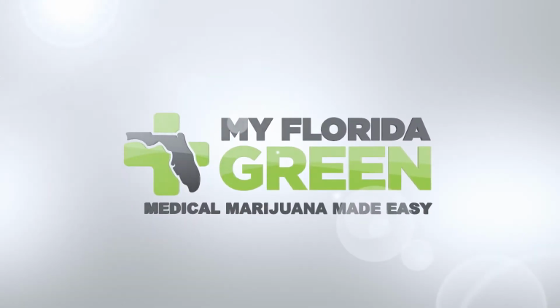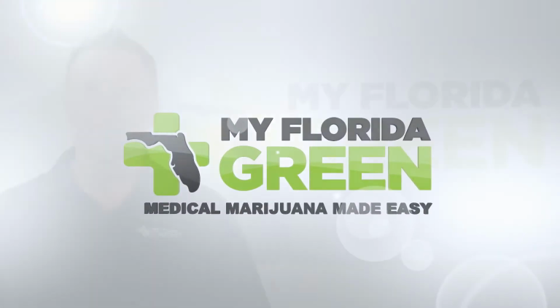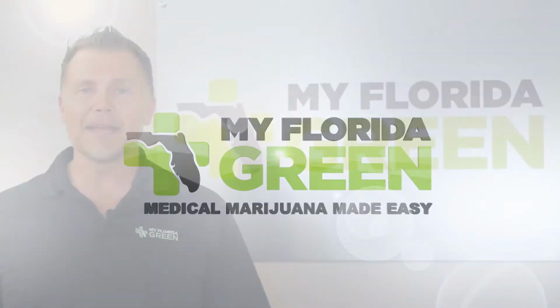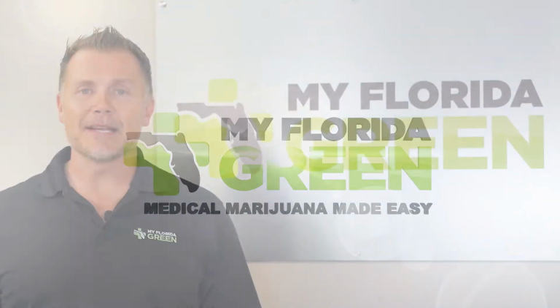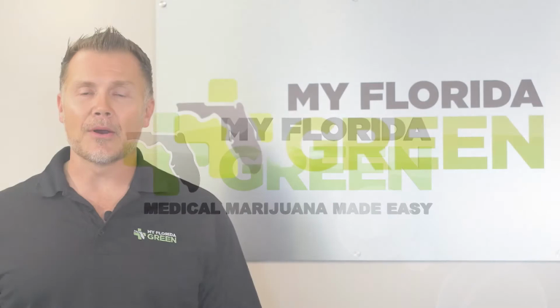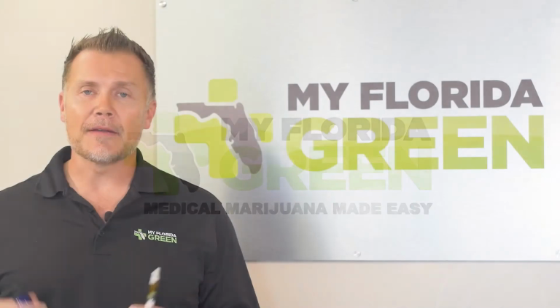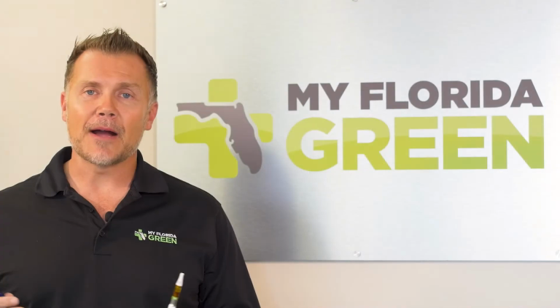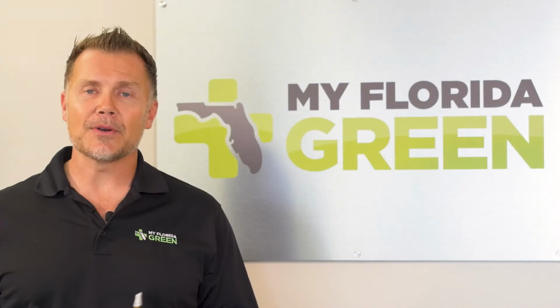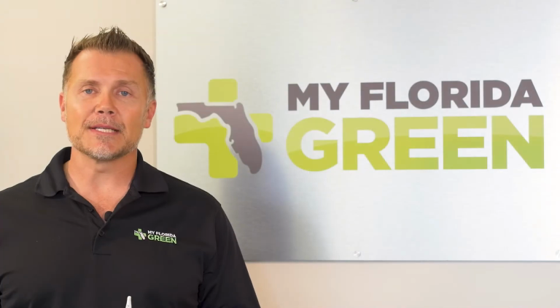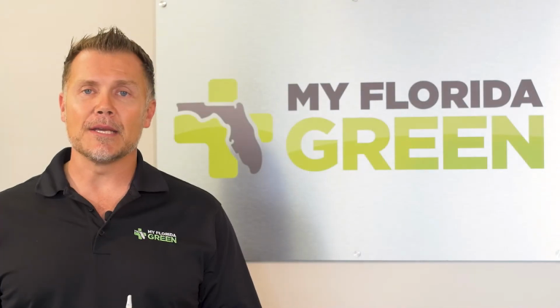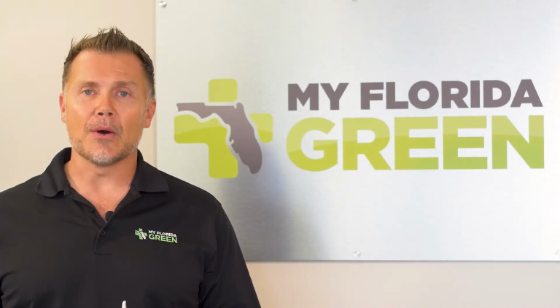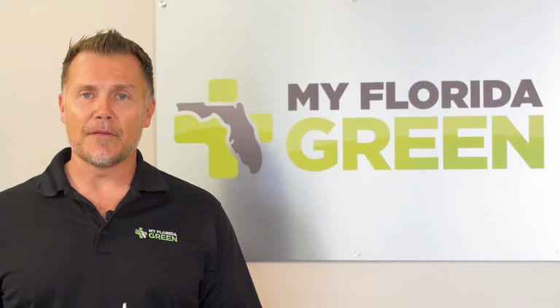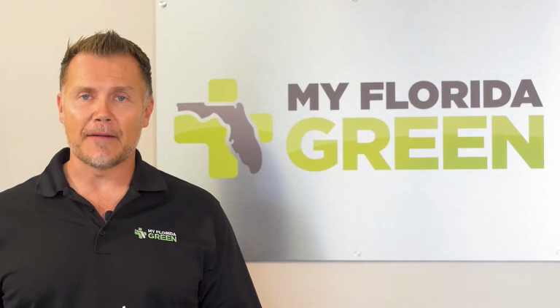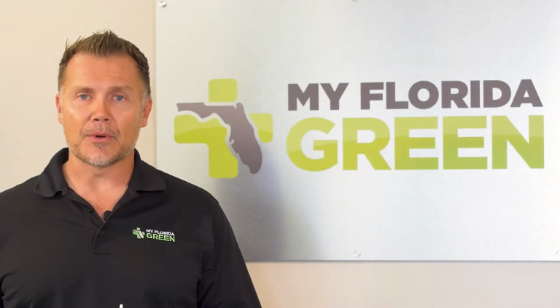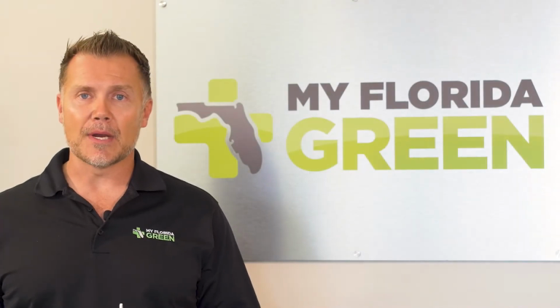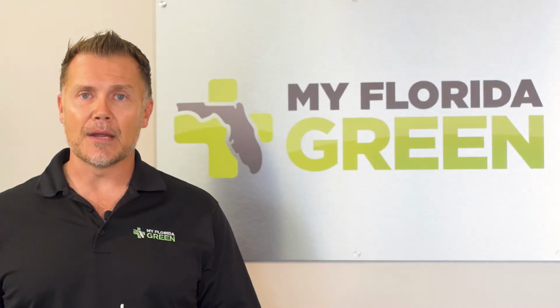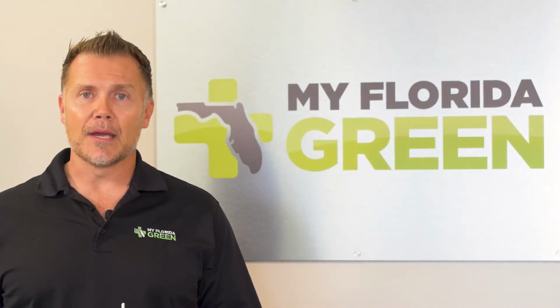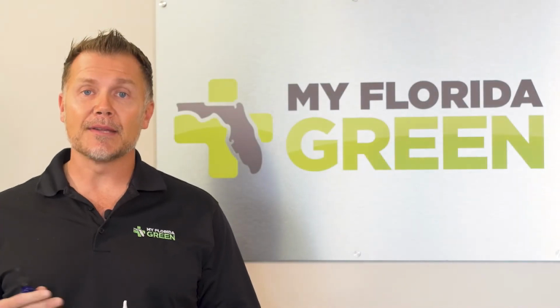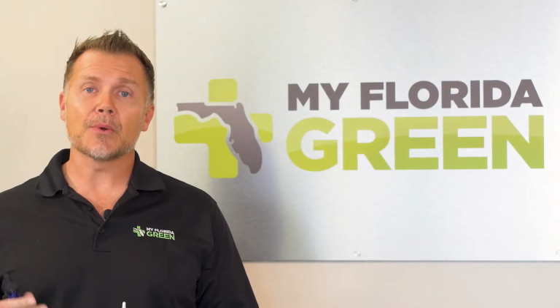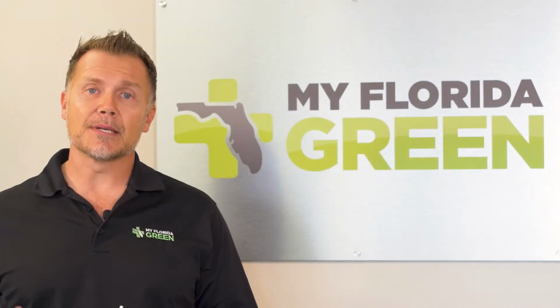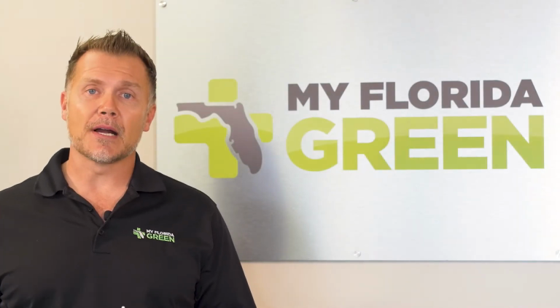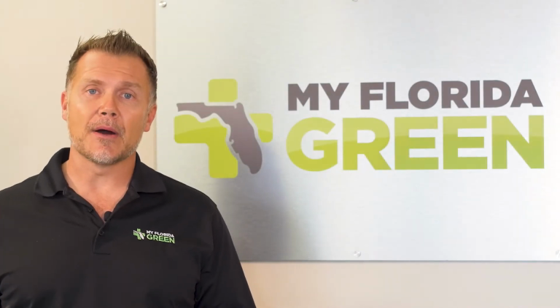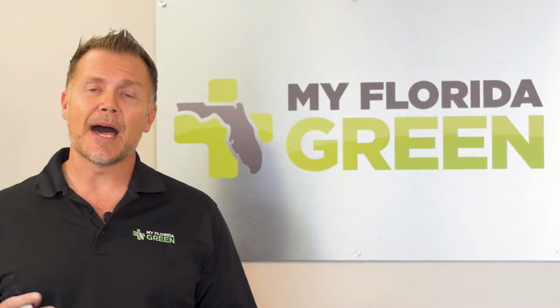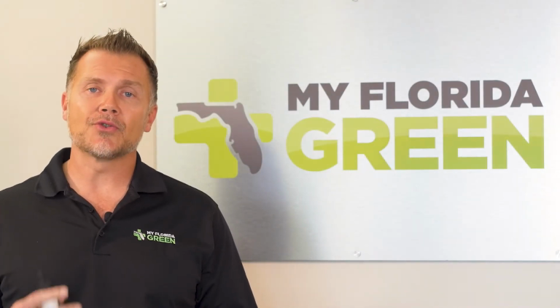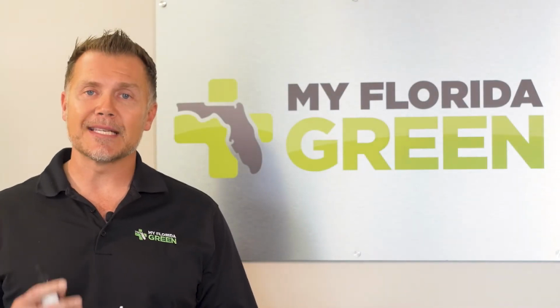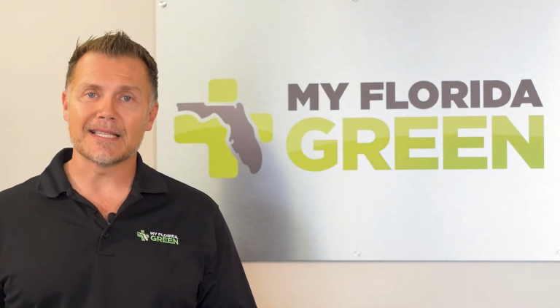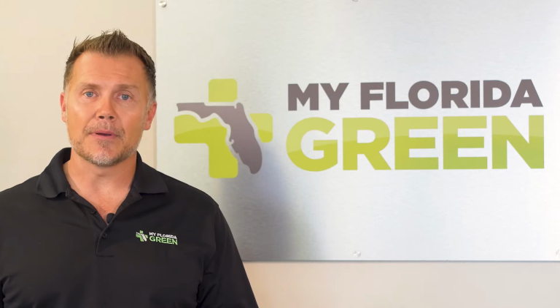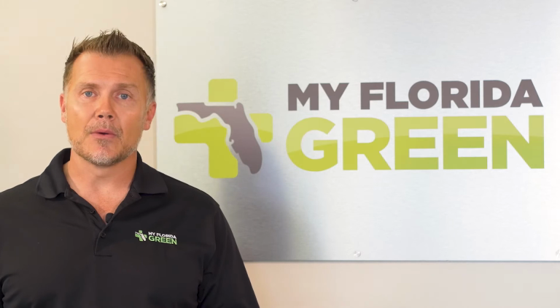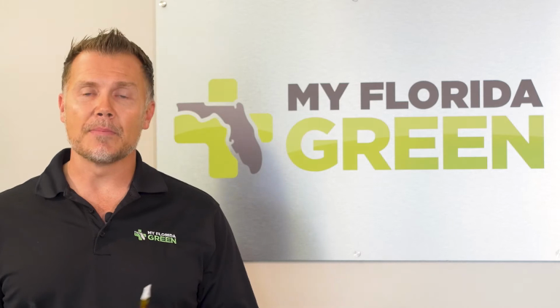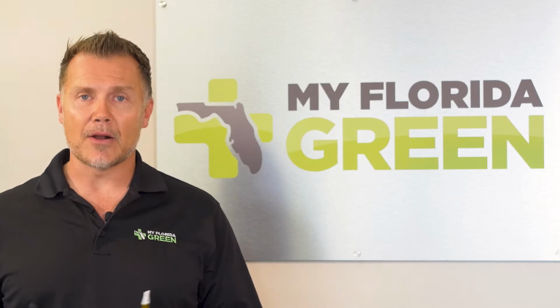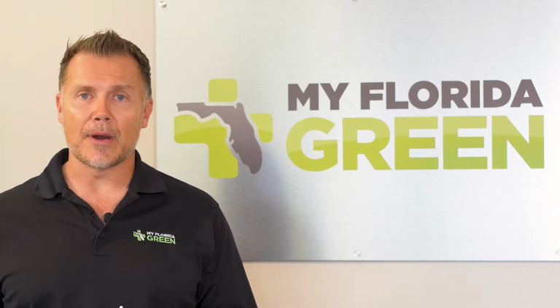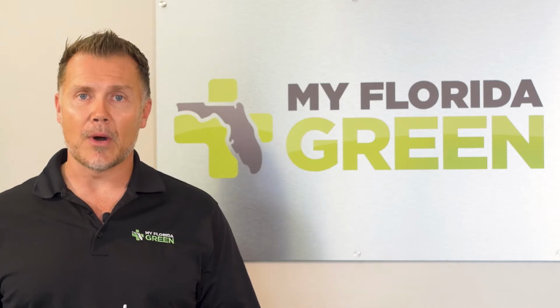My name is Nick Garale, founder and CEO of My Florida Green, and today we're going to talk about how to treat sleep with medical marijuana.